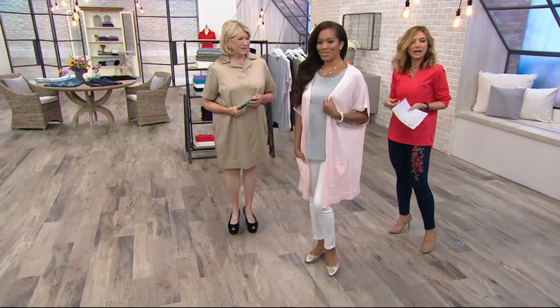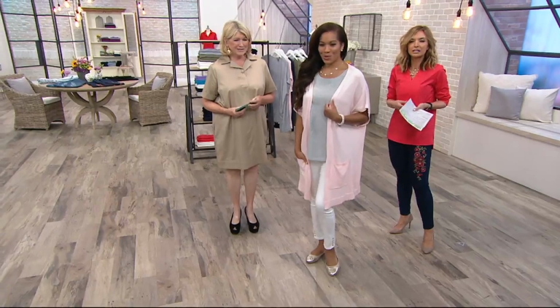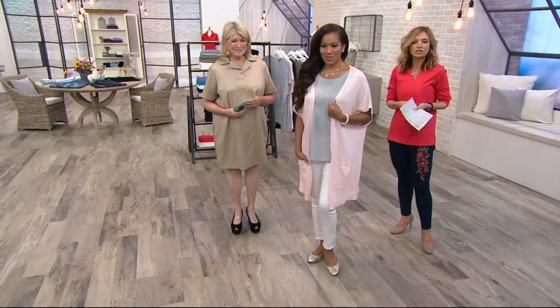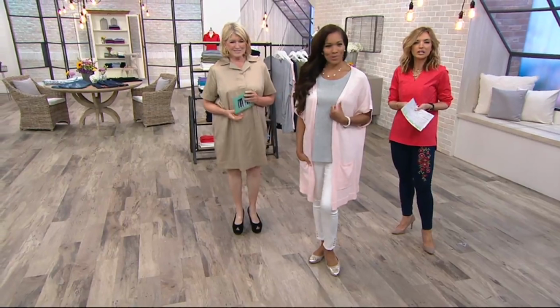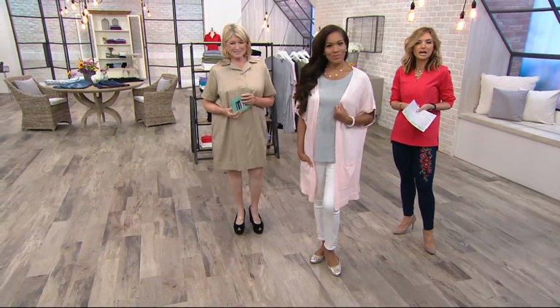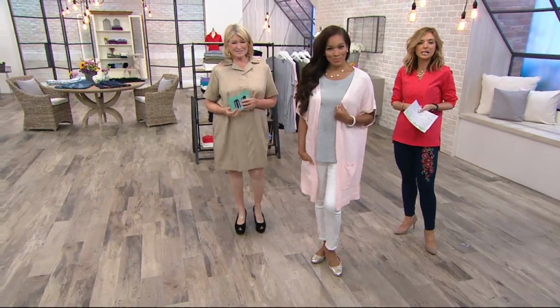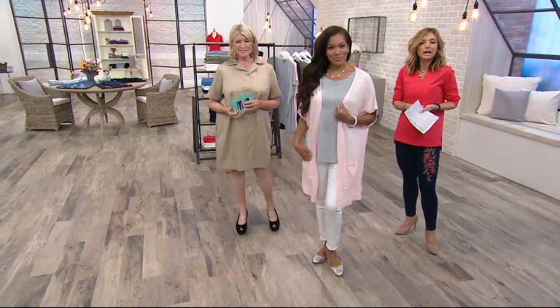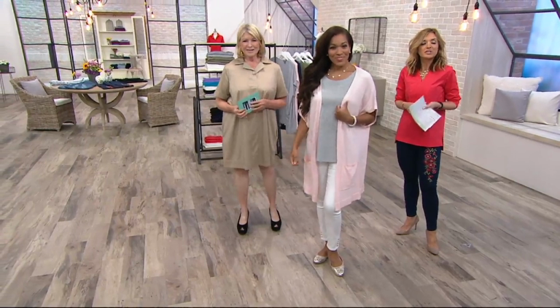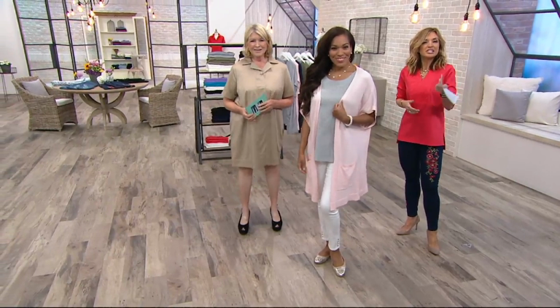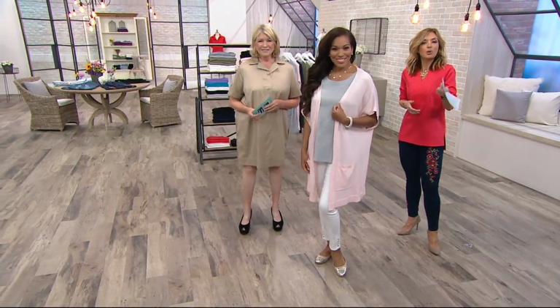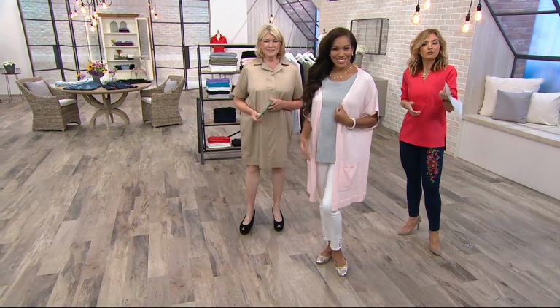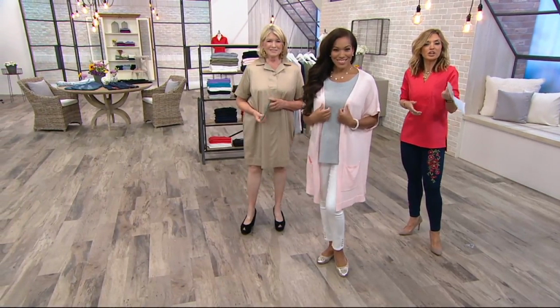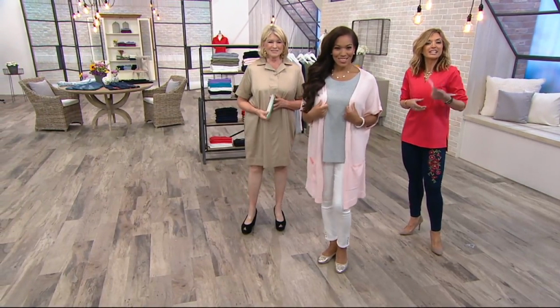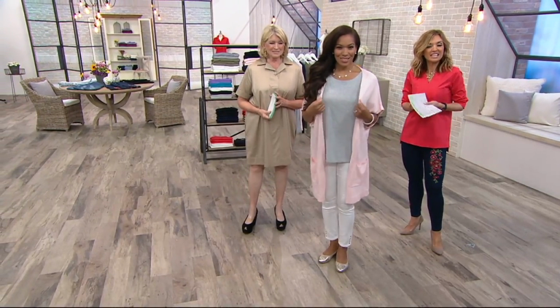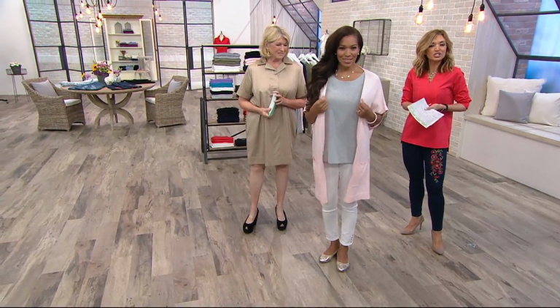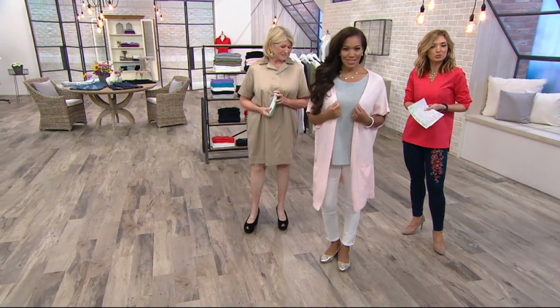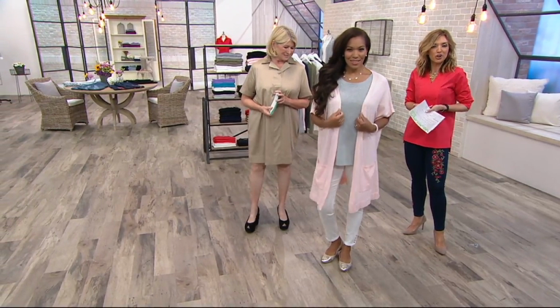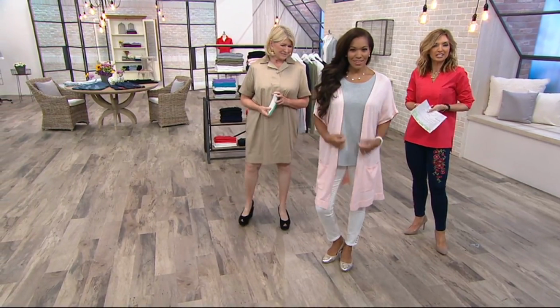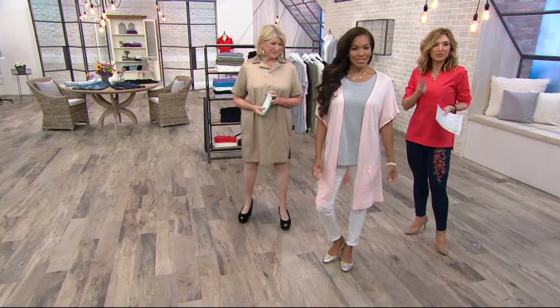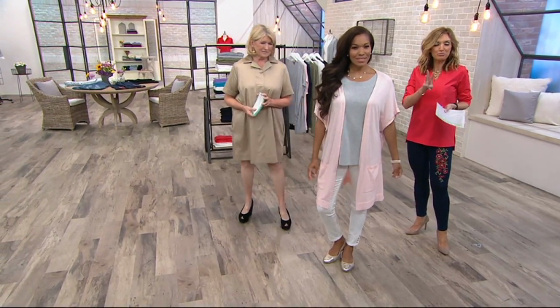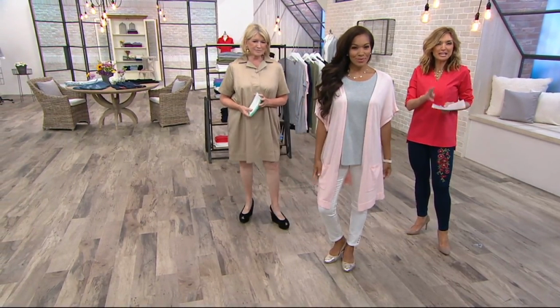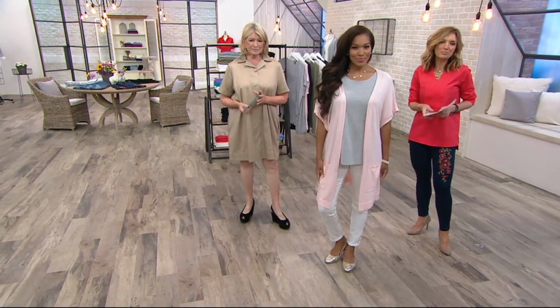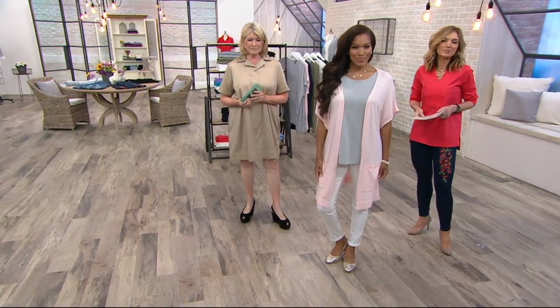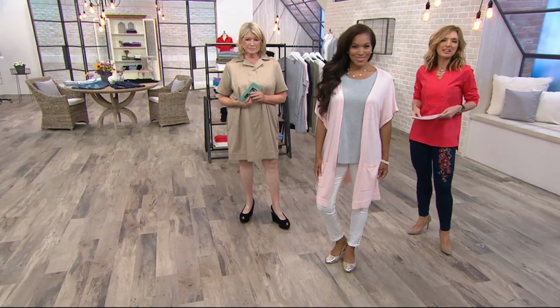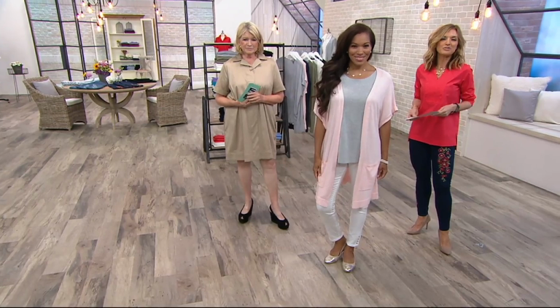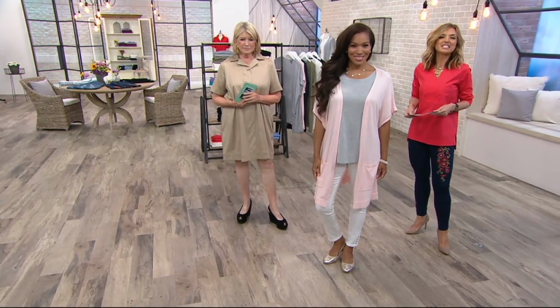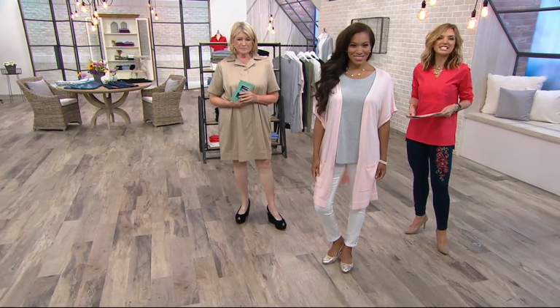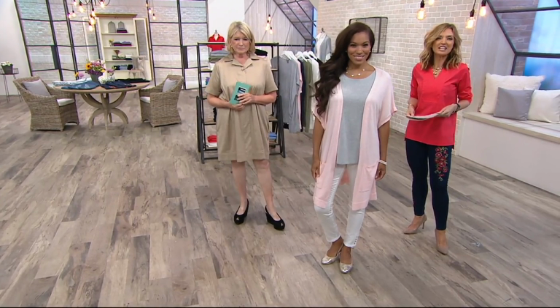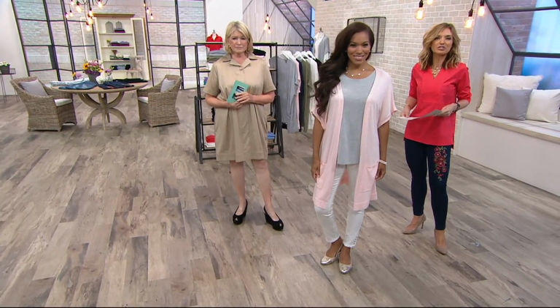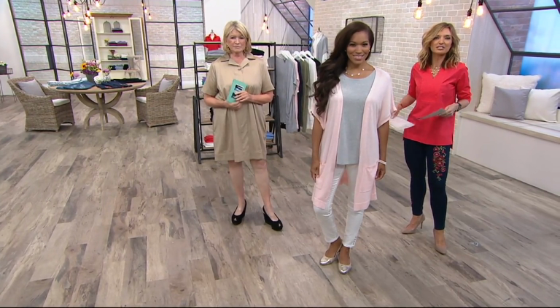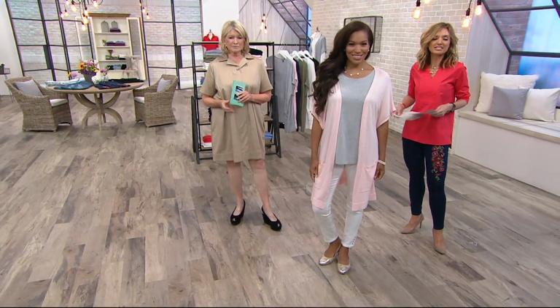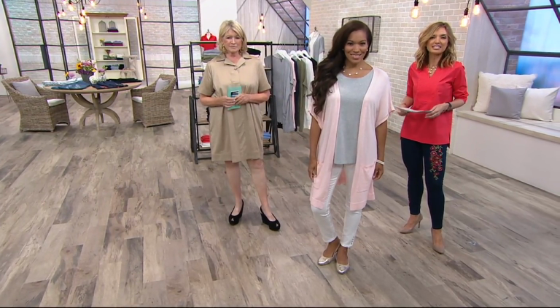Yeah, it looks fantastic. This is the open front extended shoulder cardigan. It's on three easy payments today of $16.66.